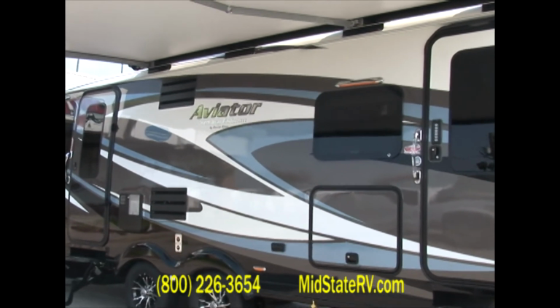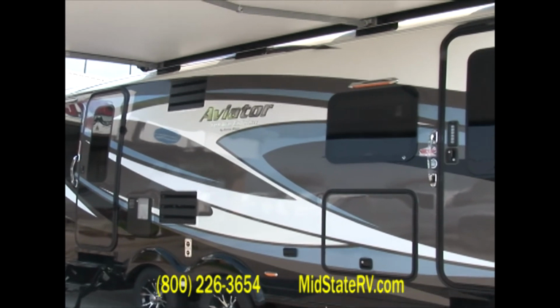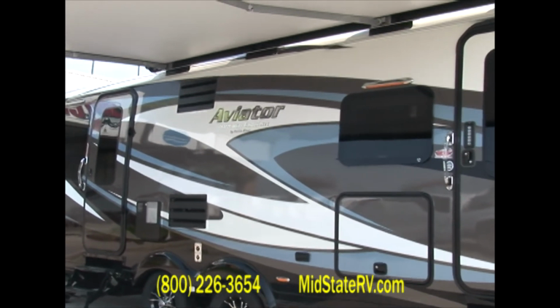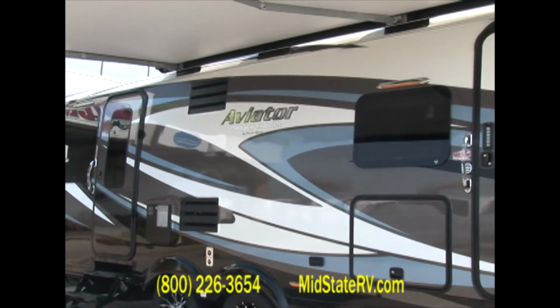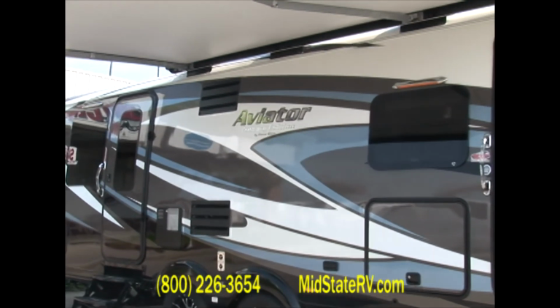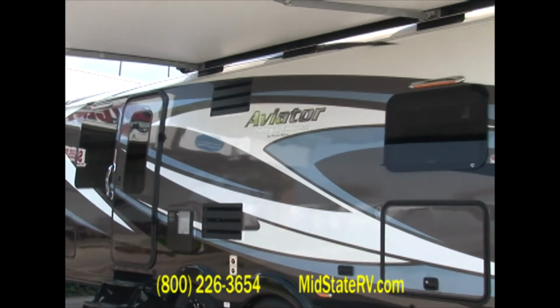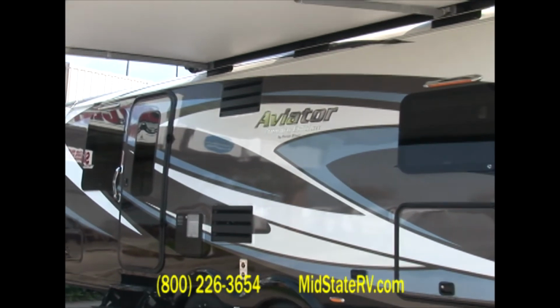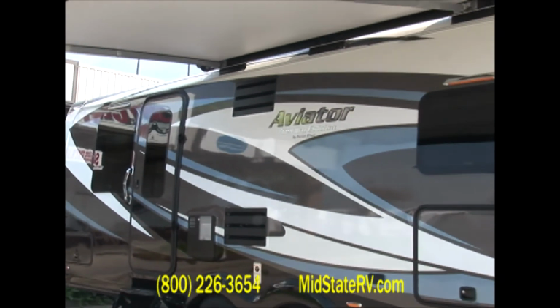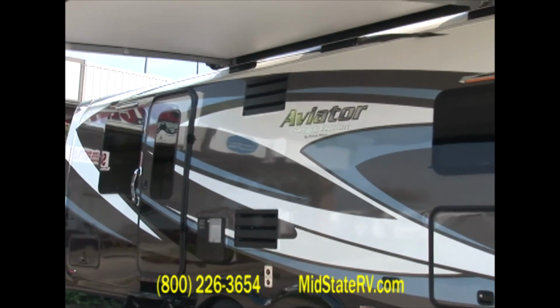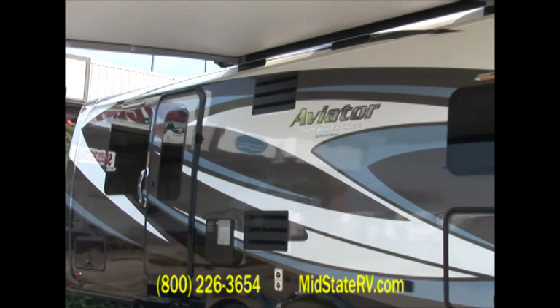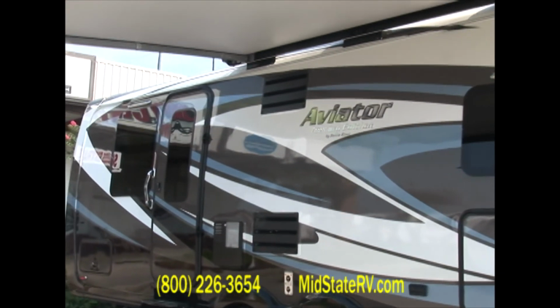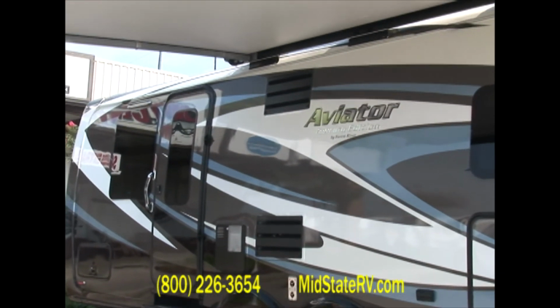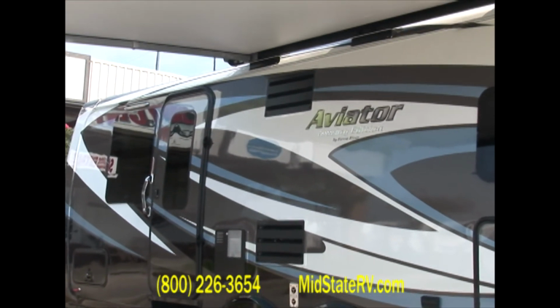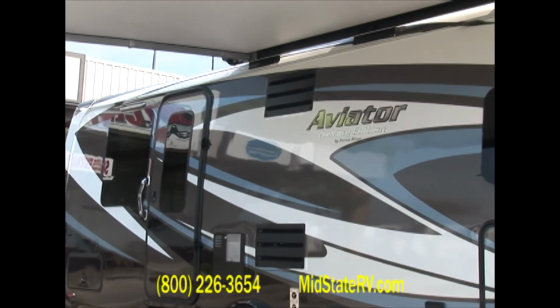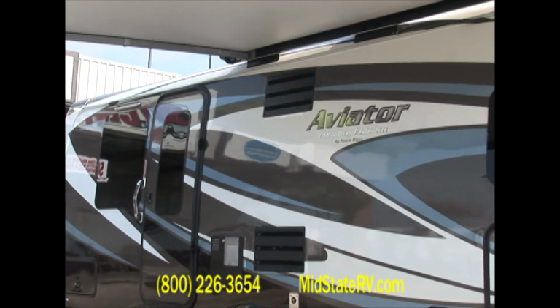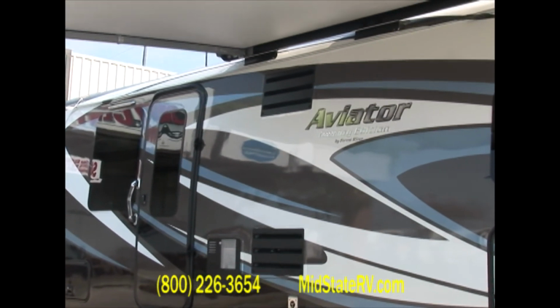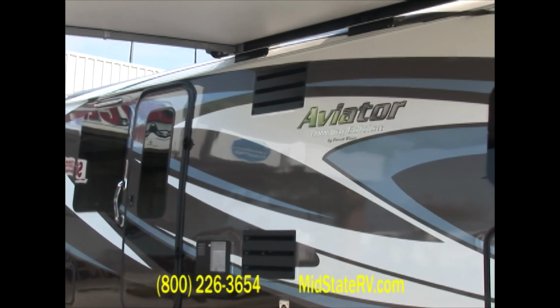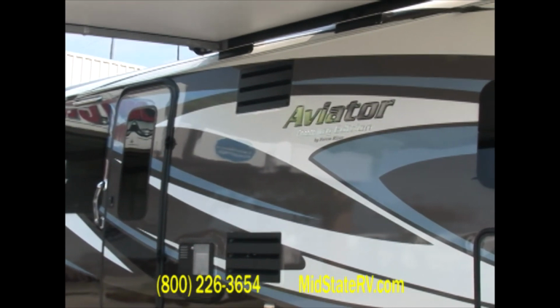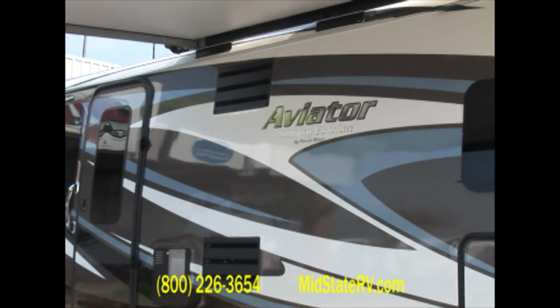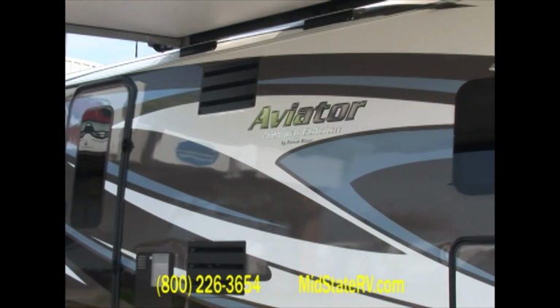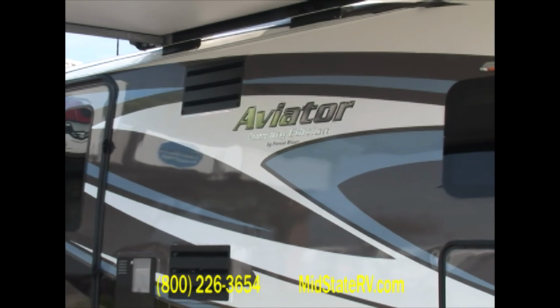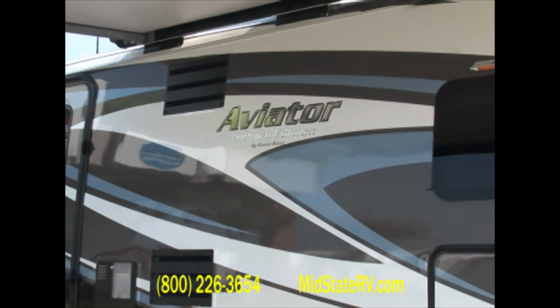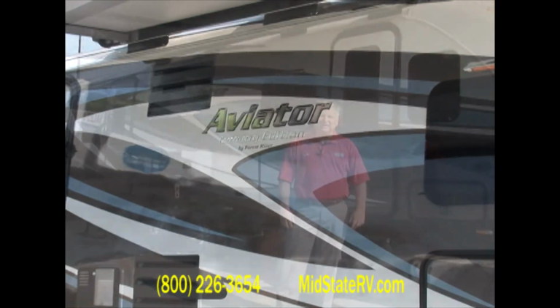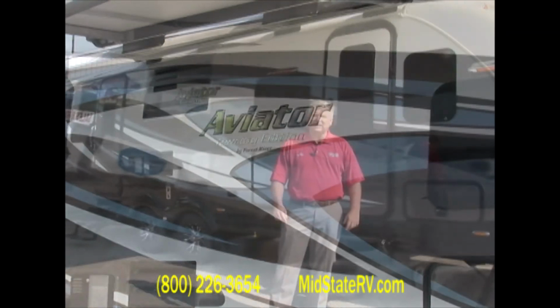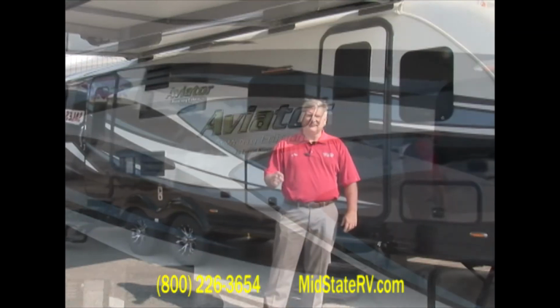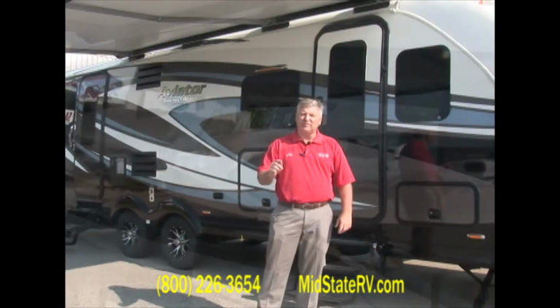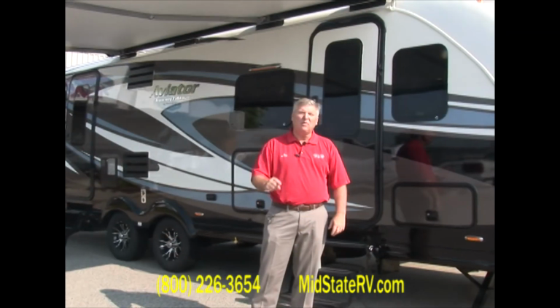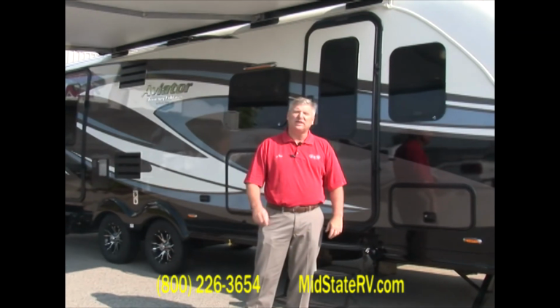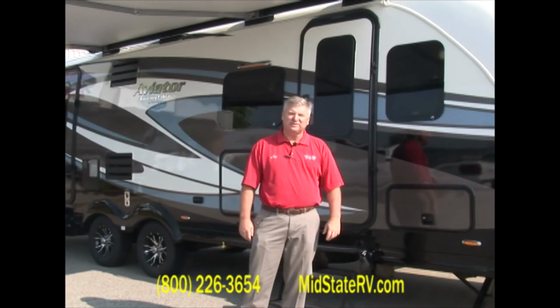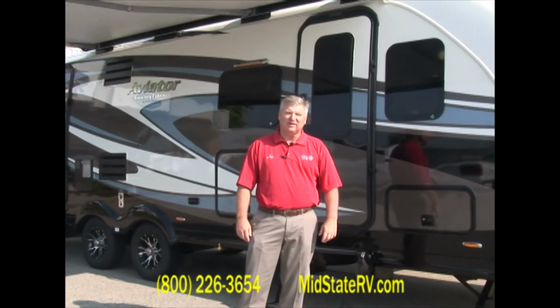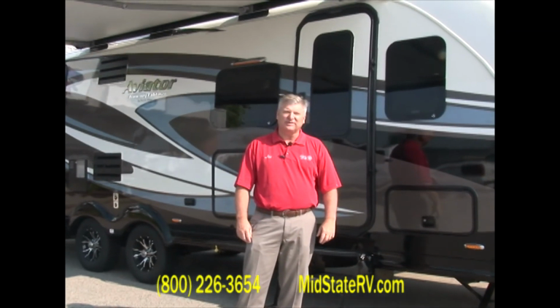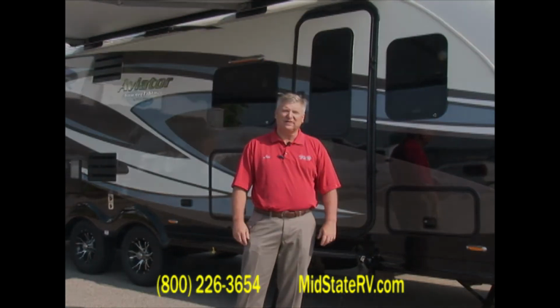Folks, you need to come down here, test drive one, test tow one. You will be so impressed. It's available only at MidState RV Center.